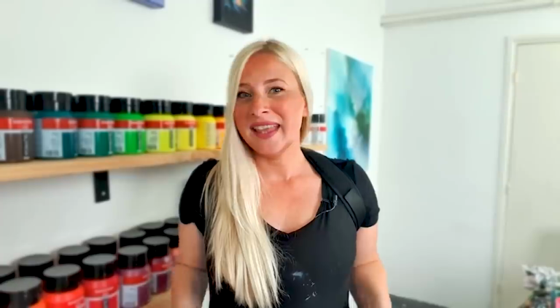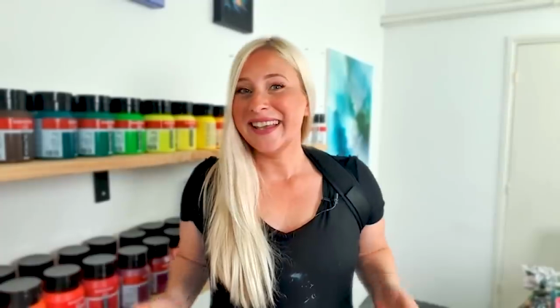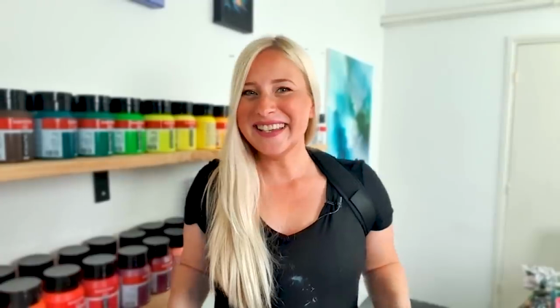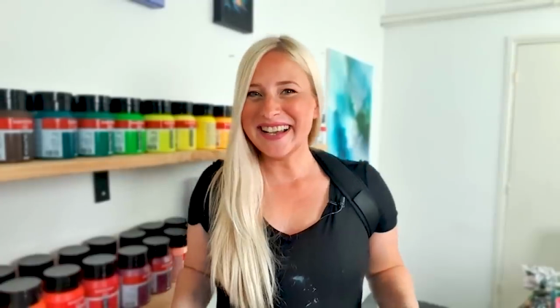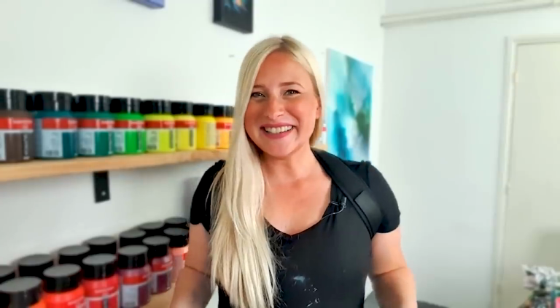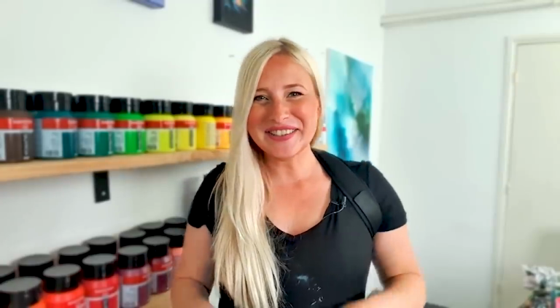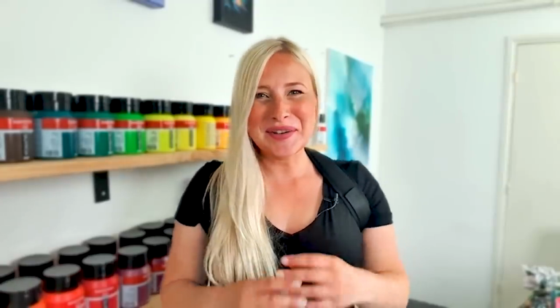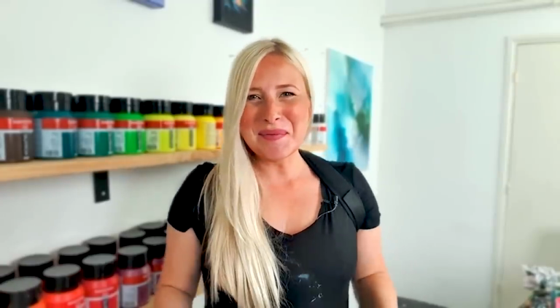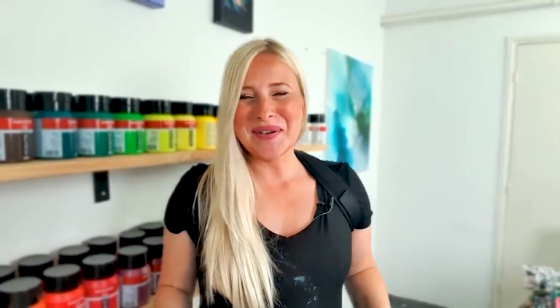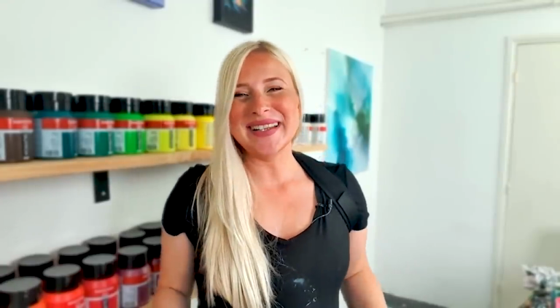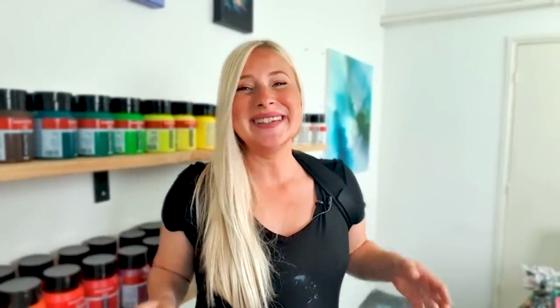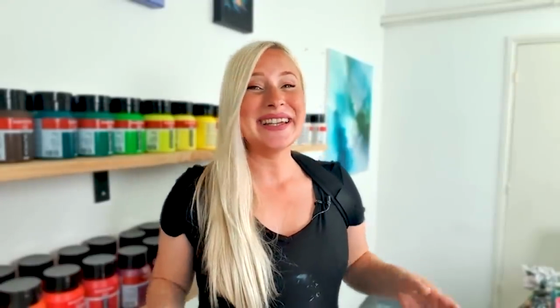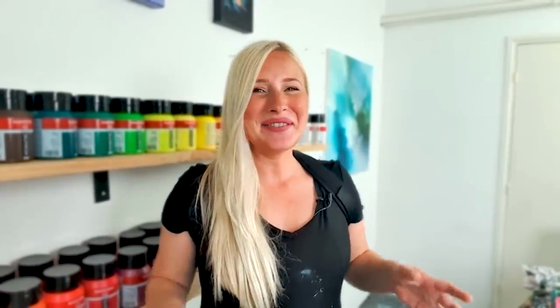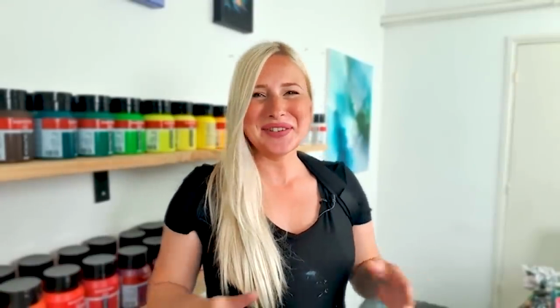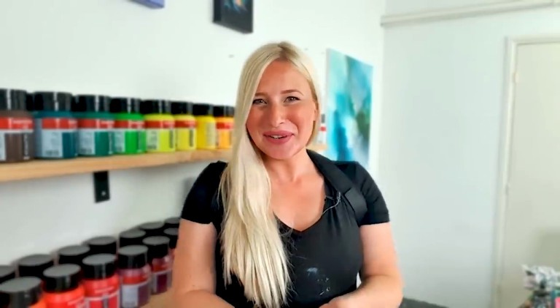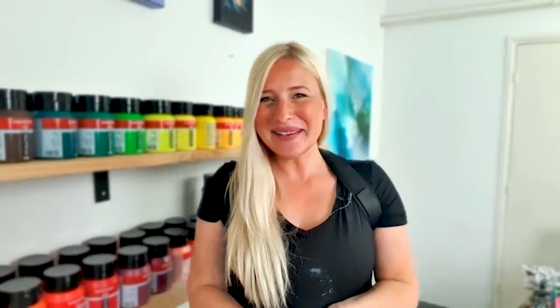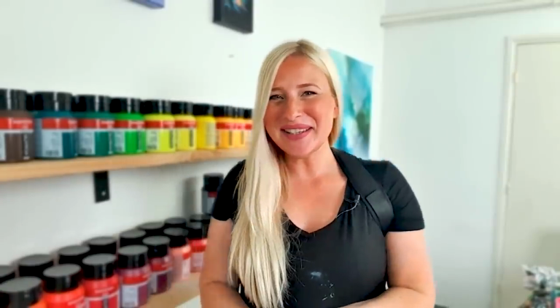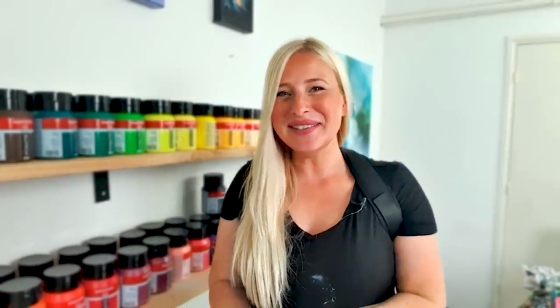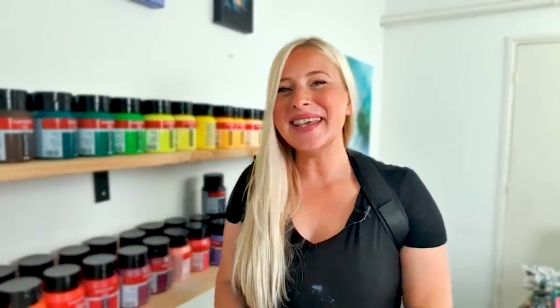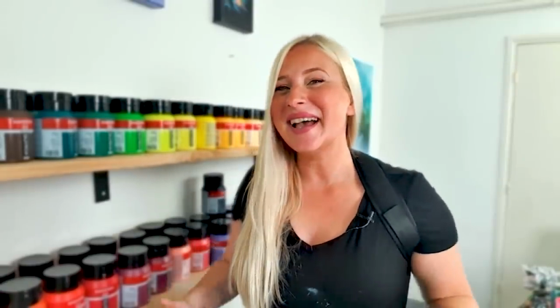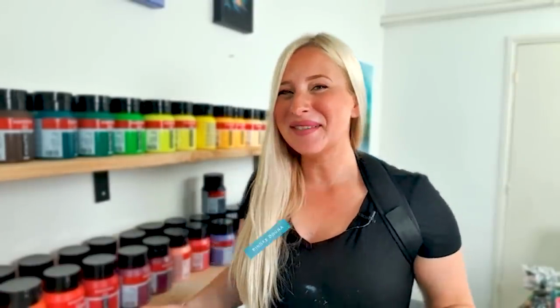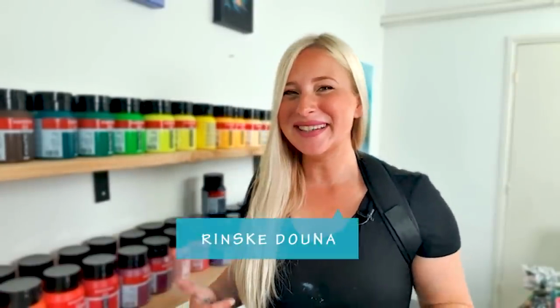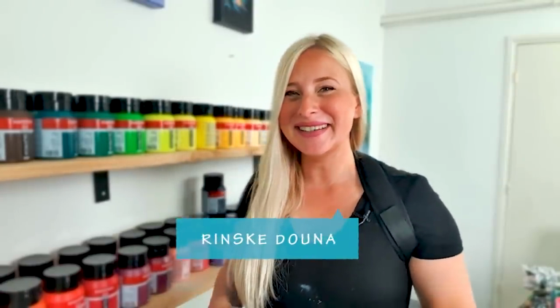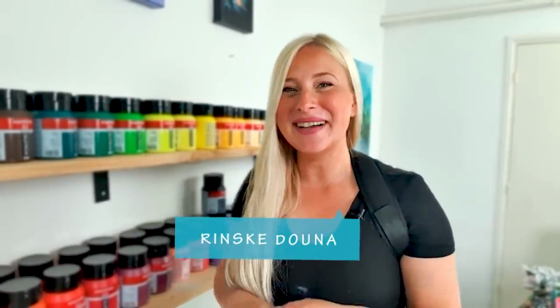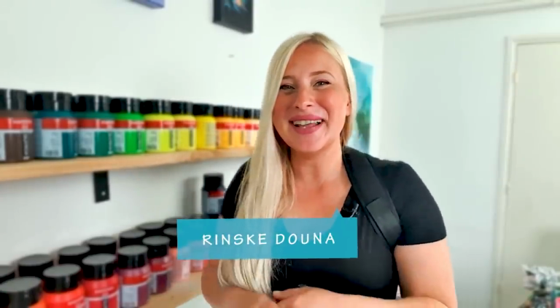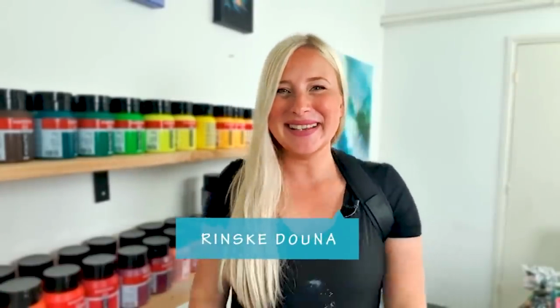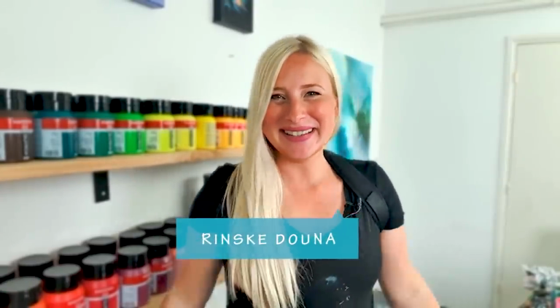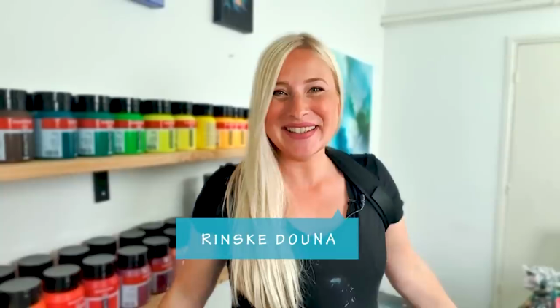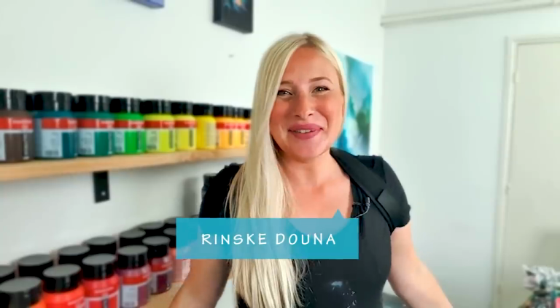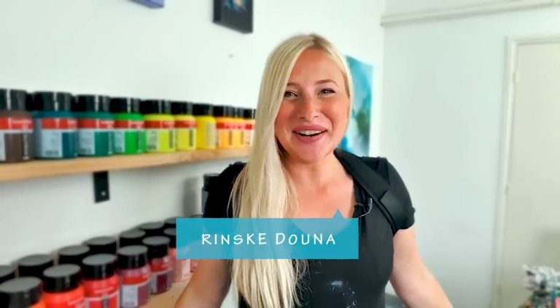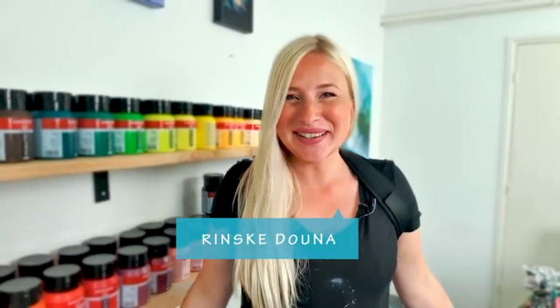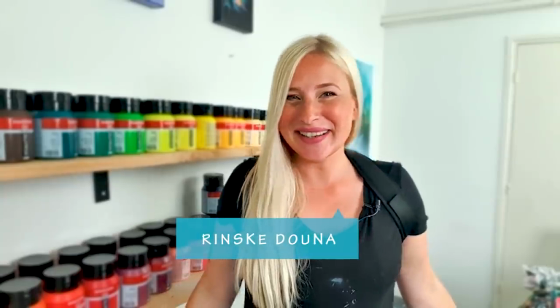Hey guys, good morning. Thank you for joining me today. I'm Rinske Dauna and this is my art channel.